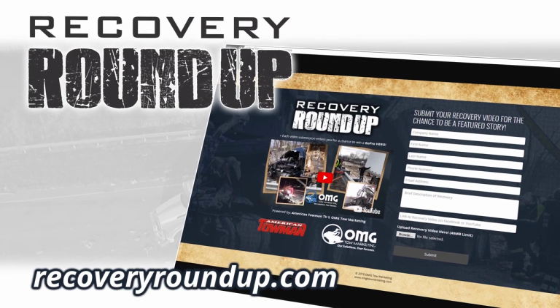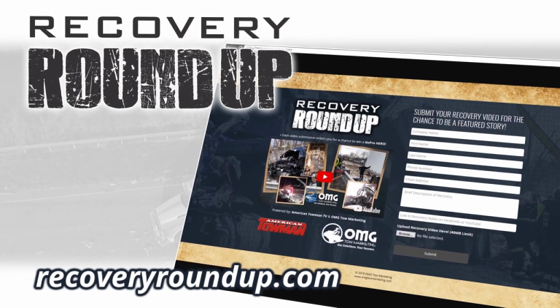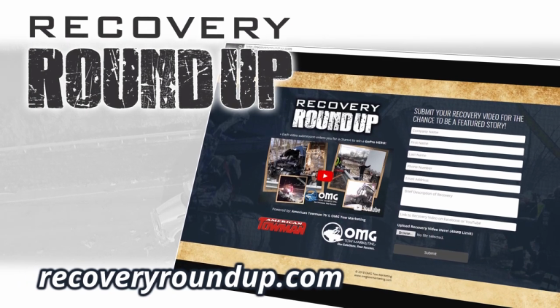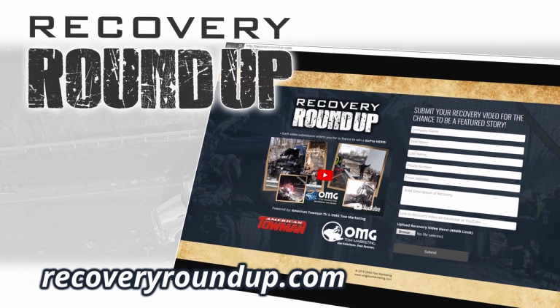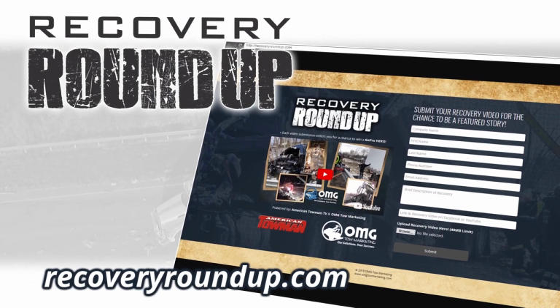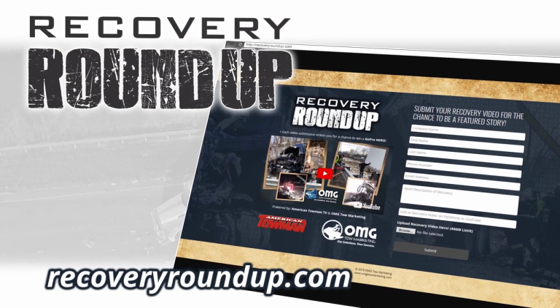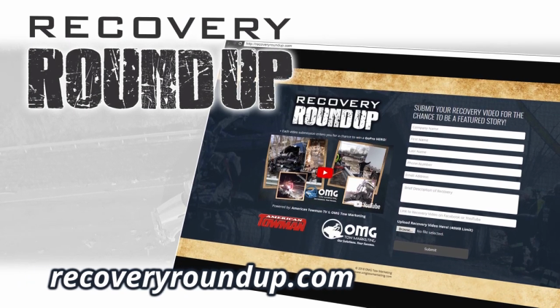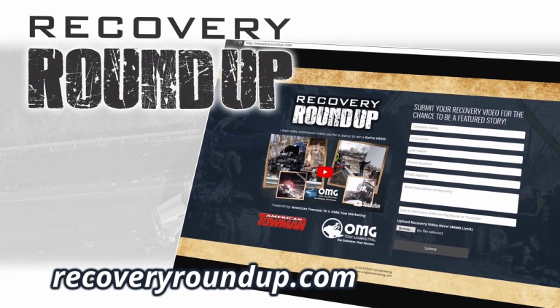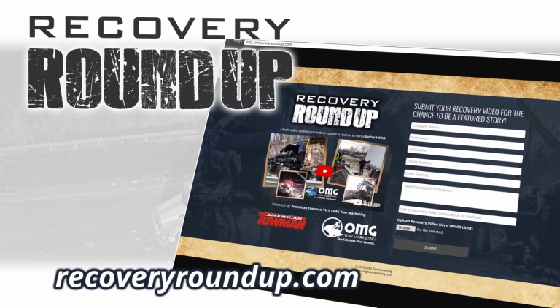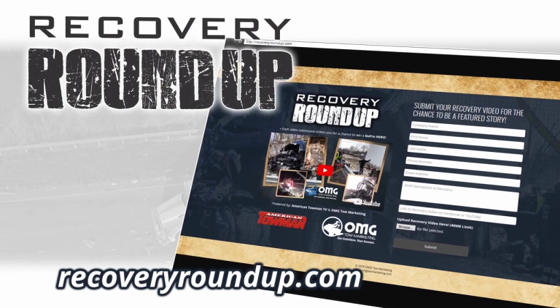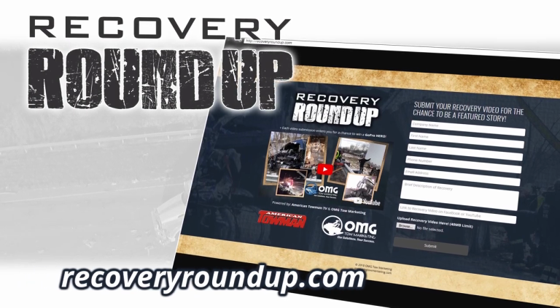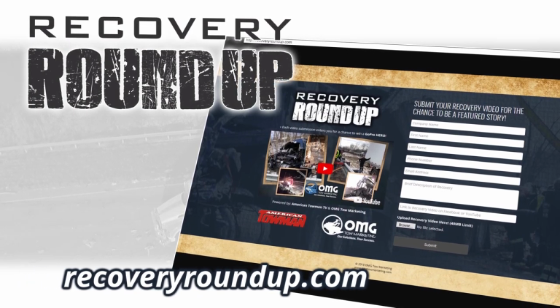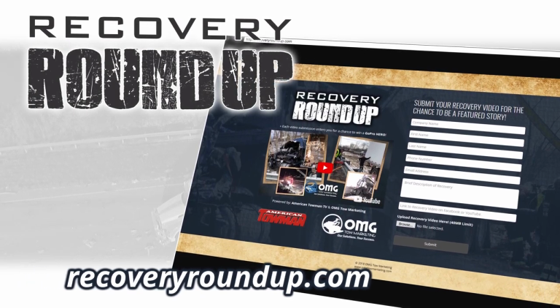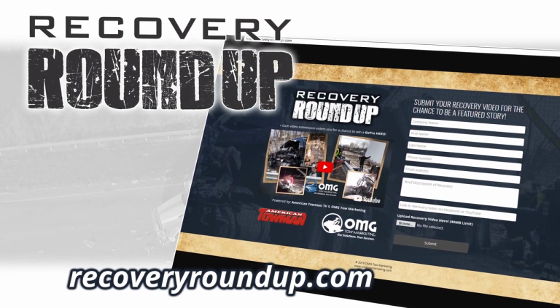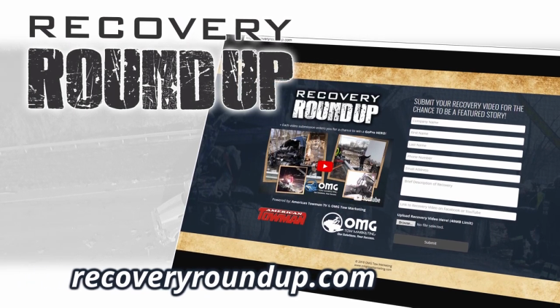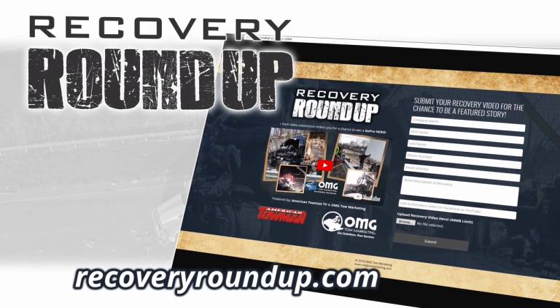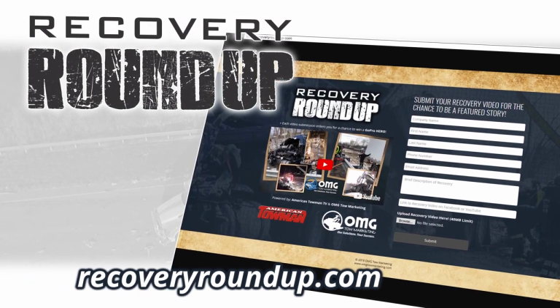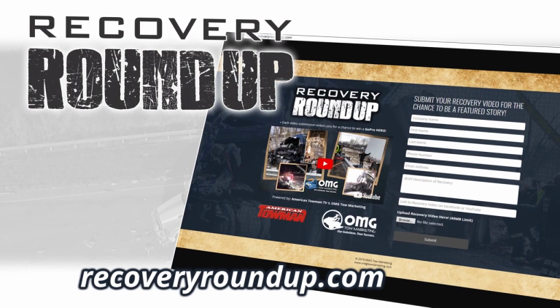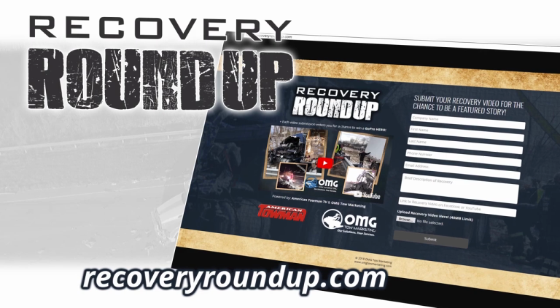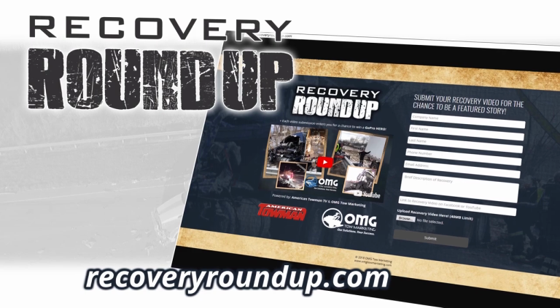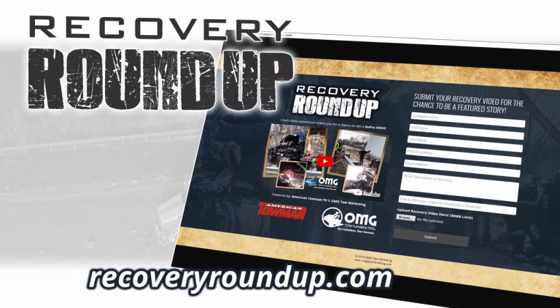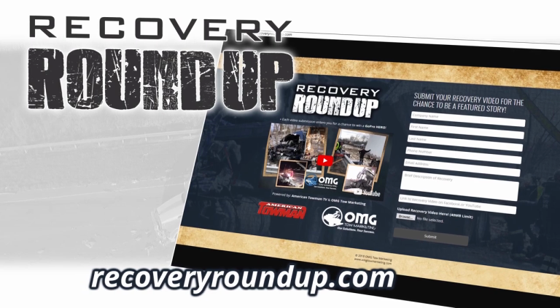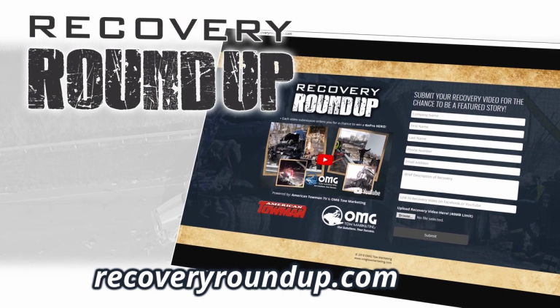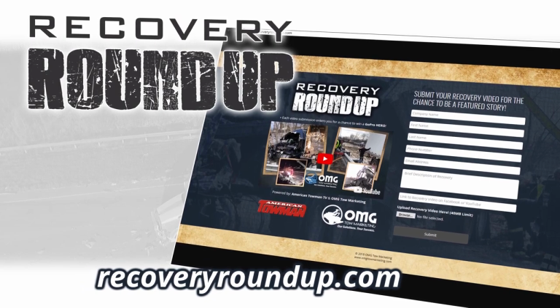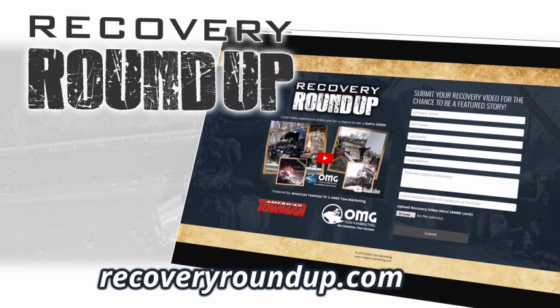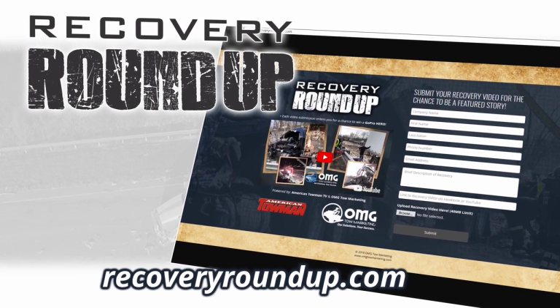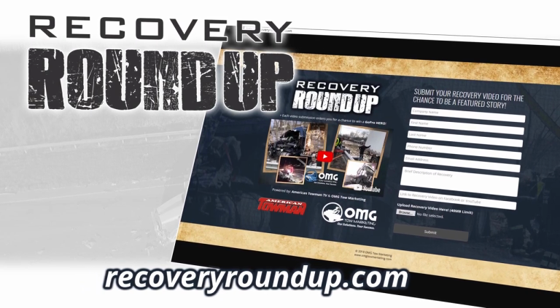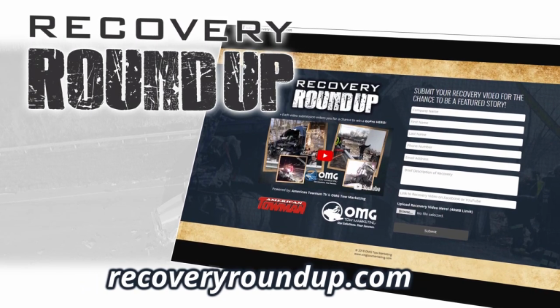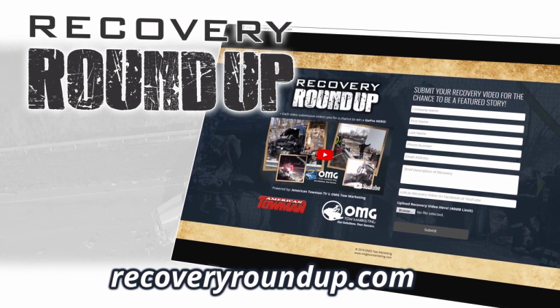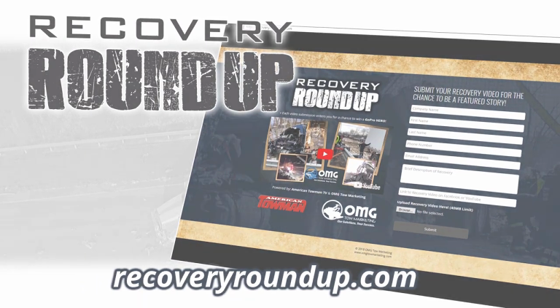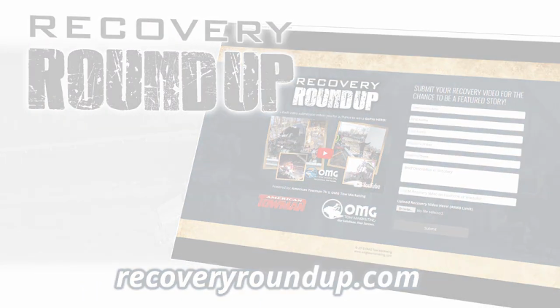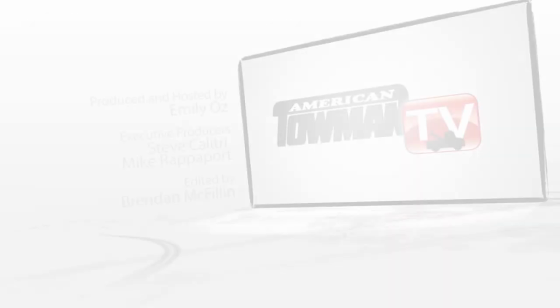If you would like to submit your recovery to be featured on the Roundup, please visit recoveryroundup.com. Thanks for watching.